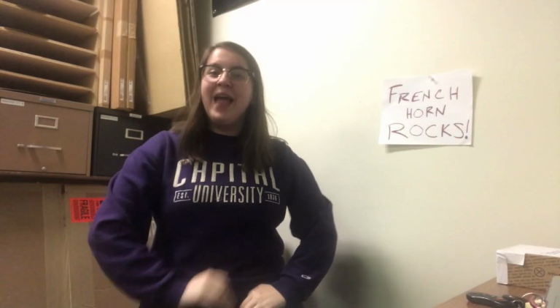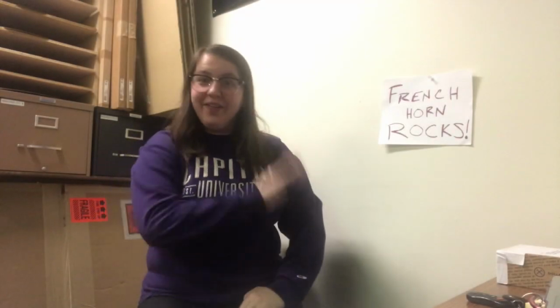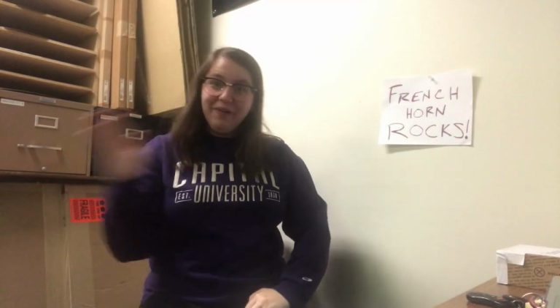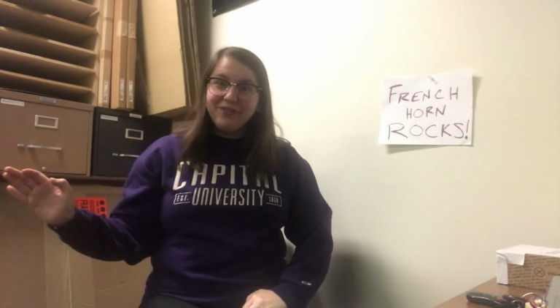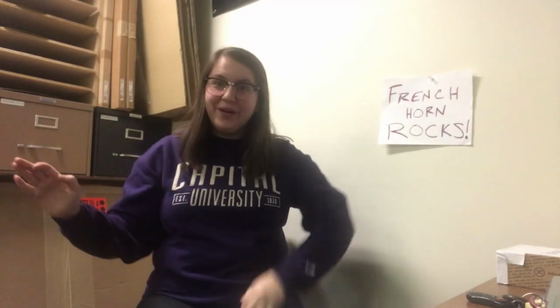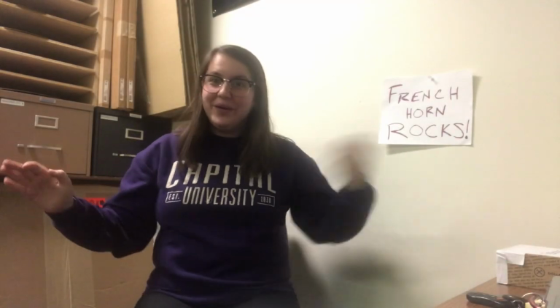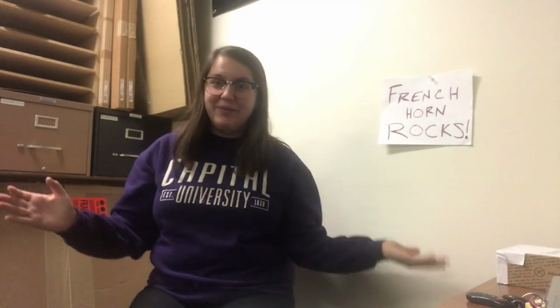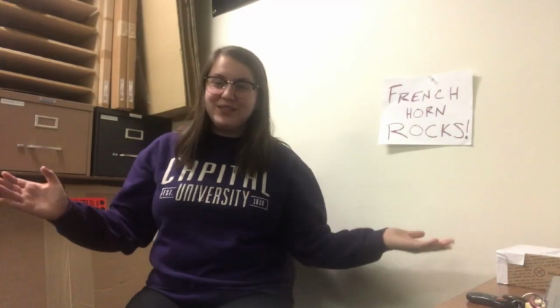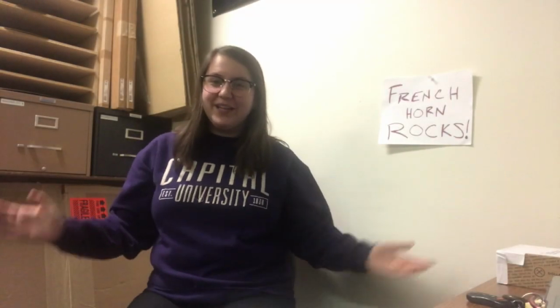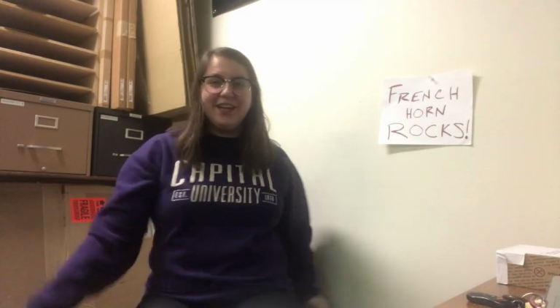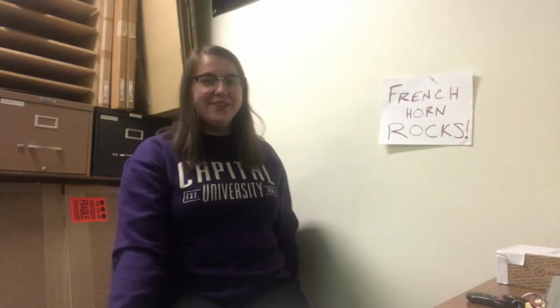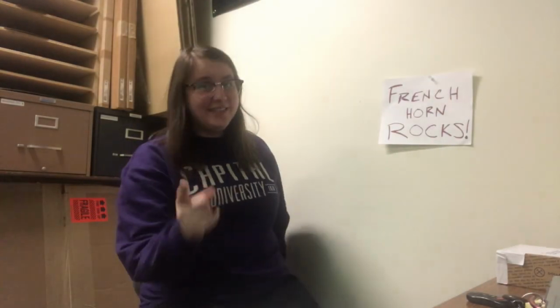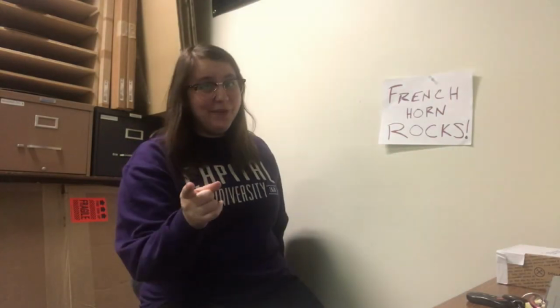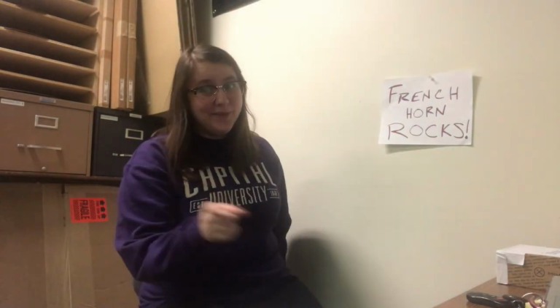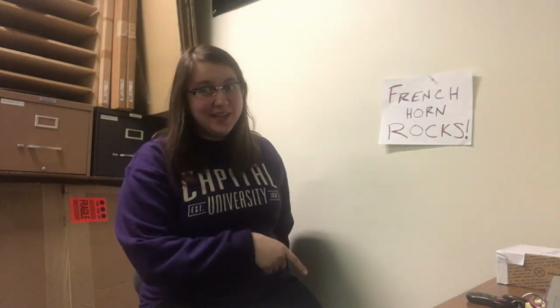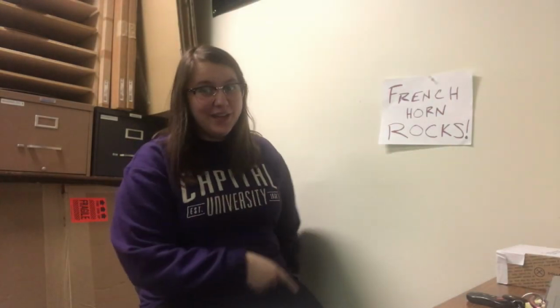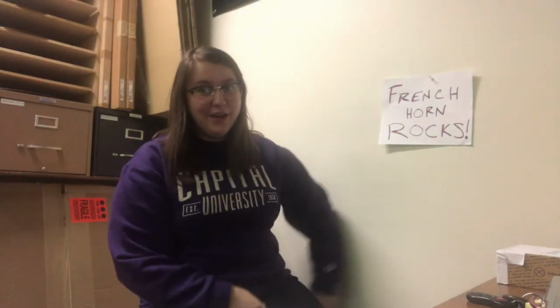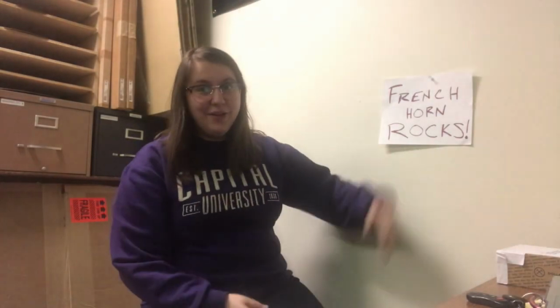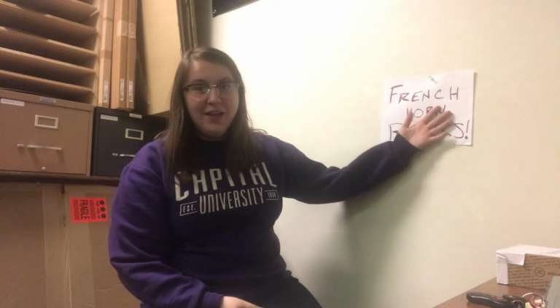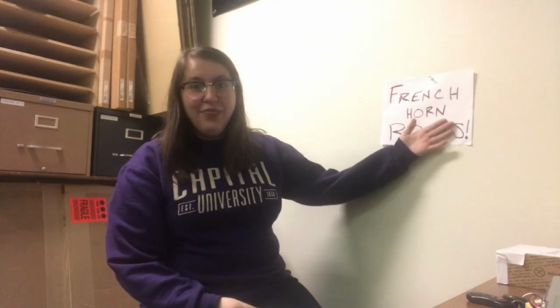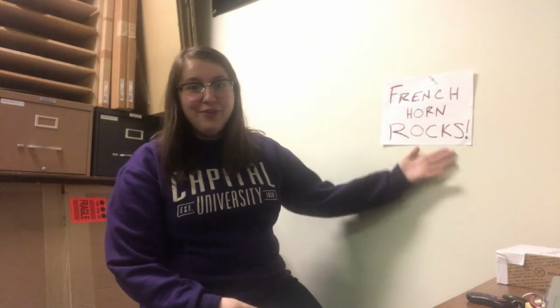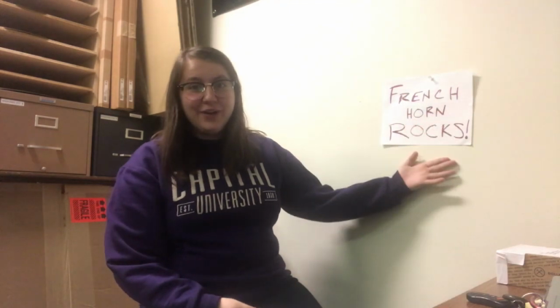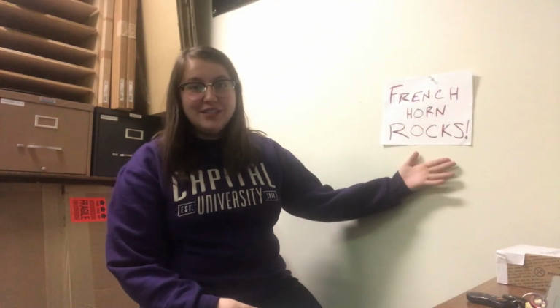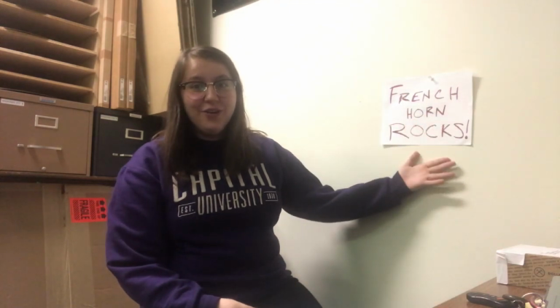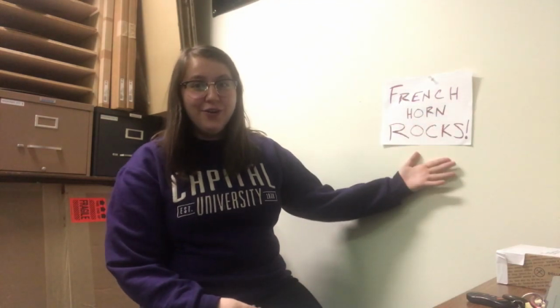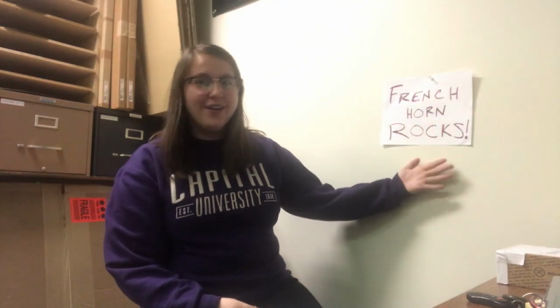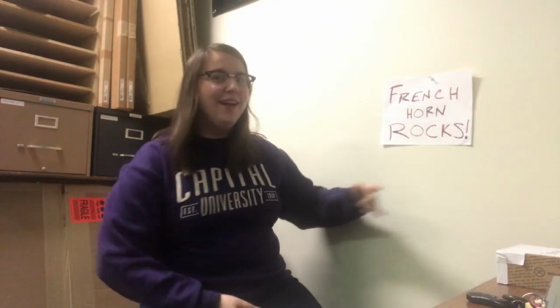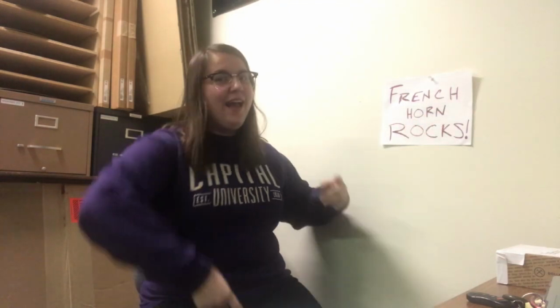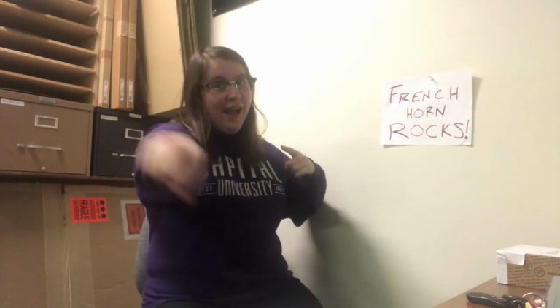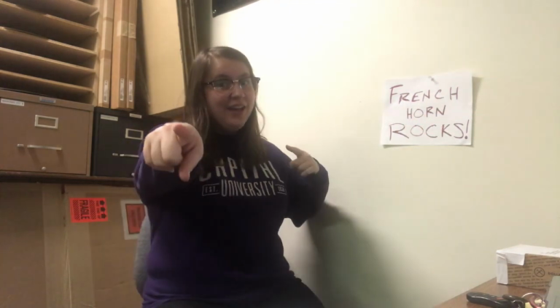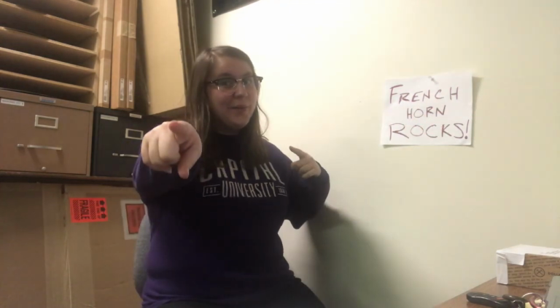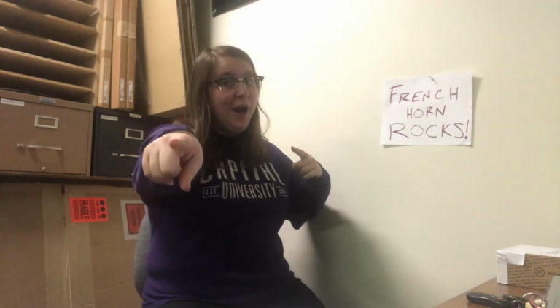Hello everyone! Welcome back to my channel. Today we're going to be talking about the French horn! Here we go!